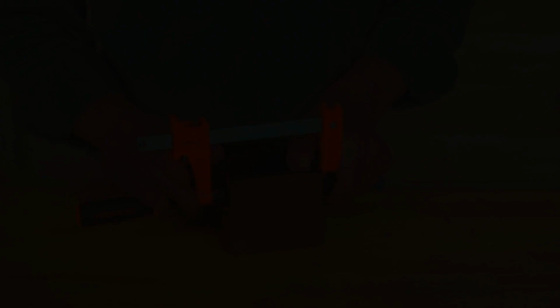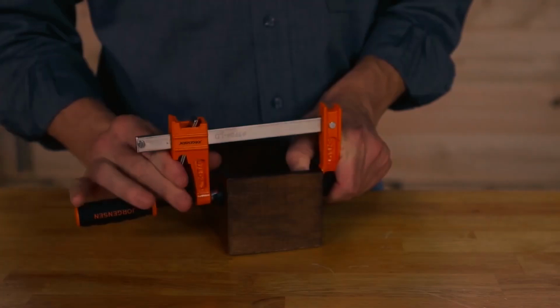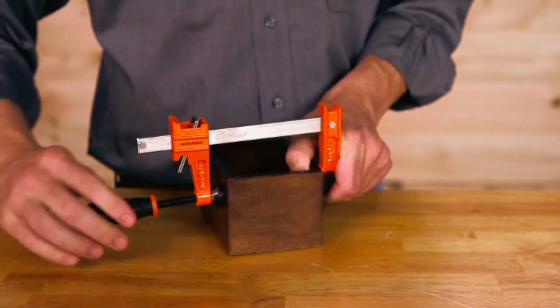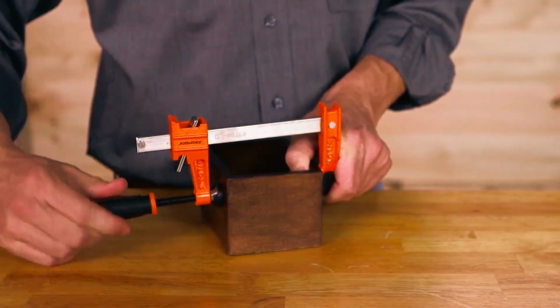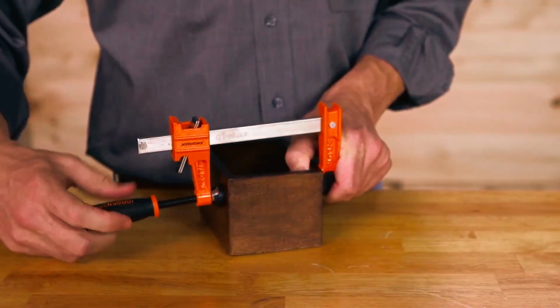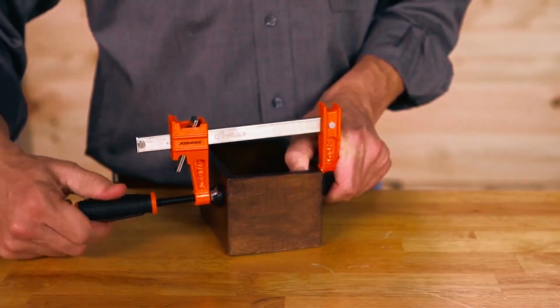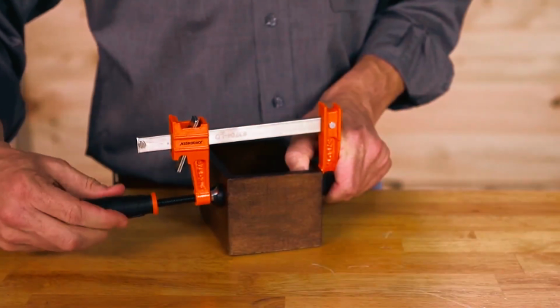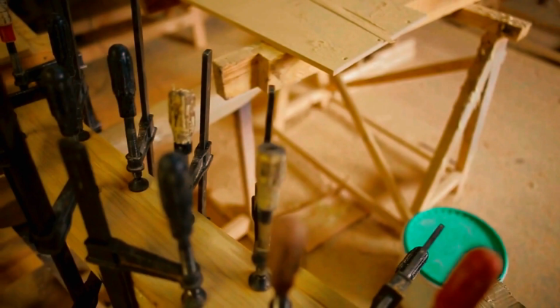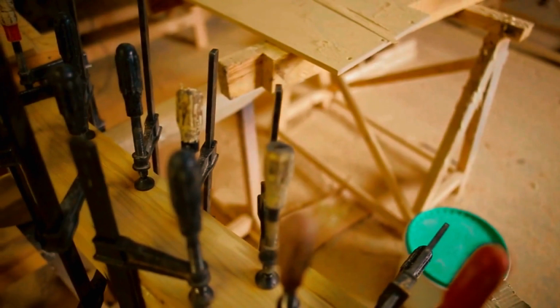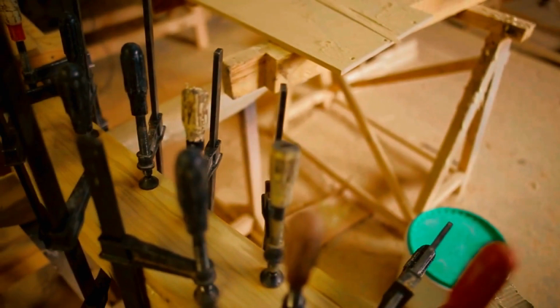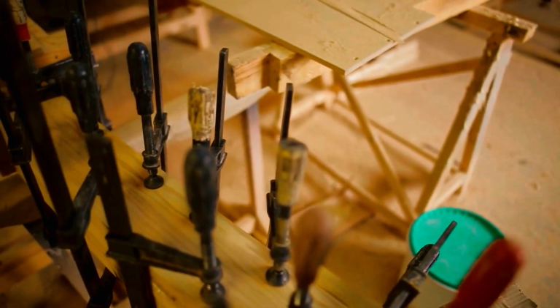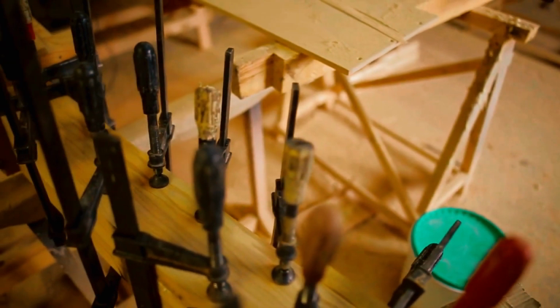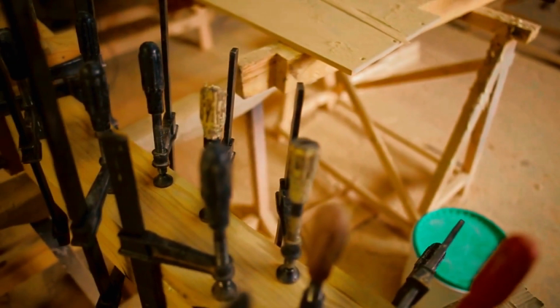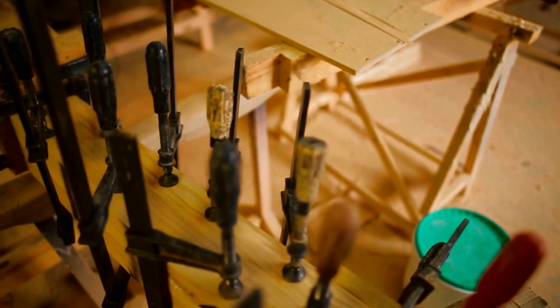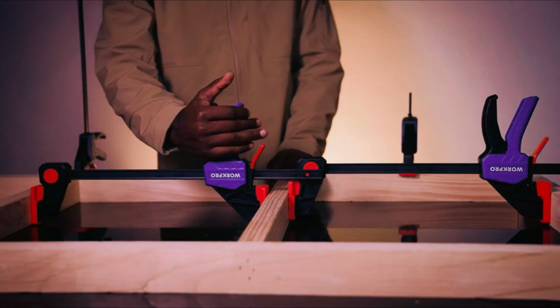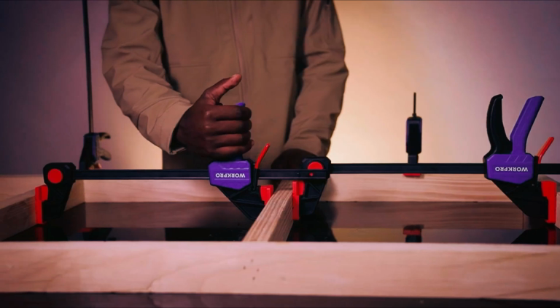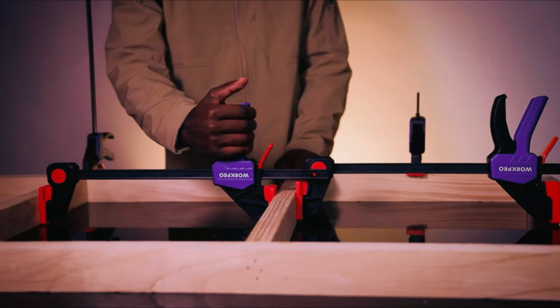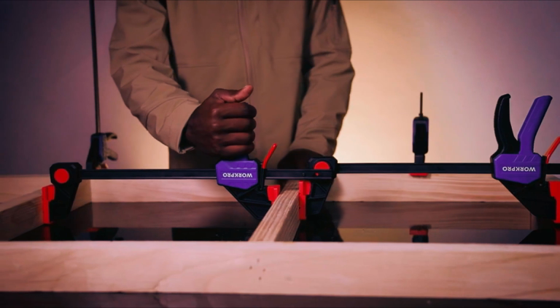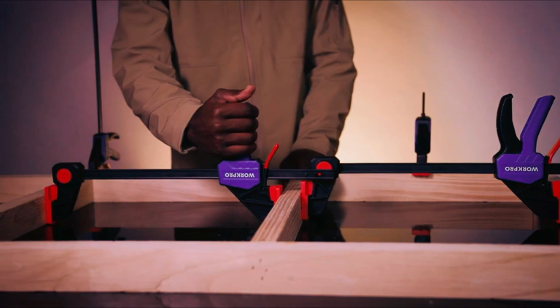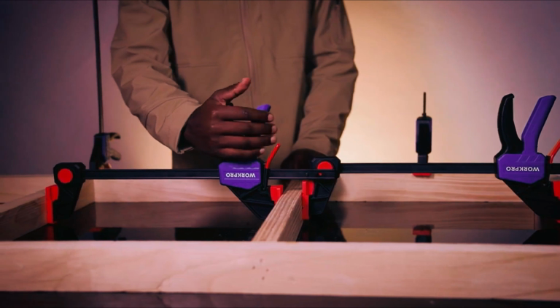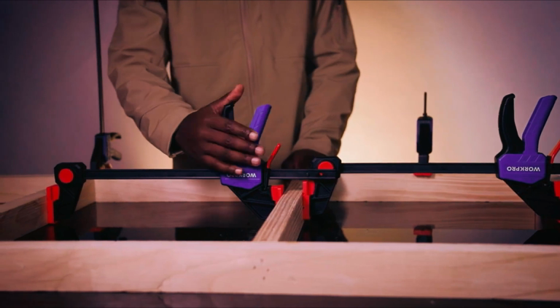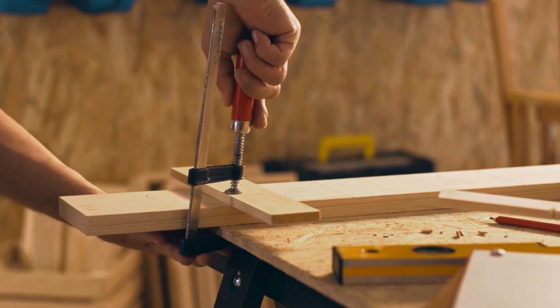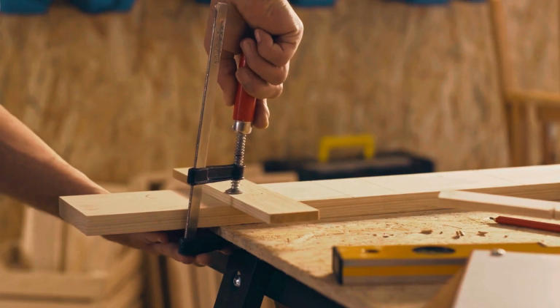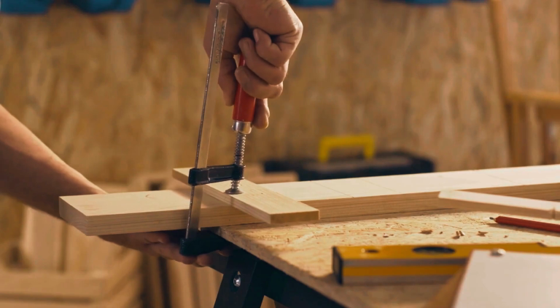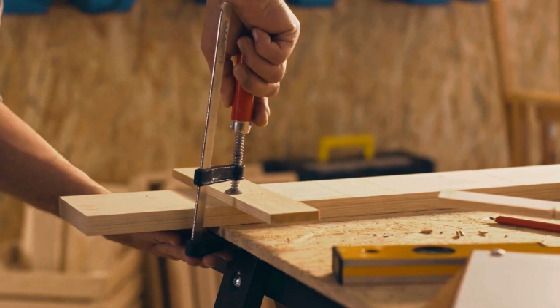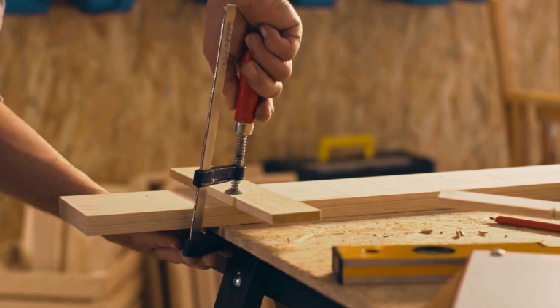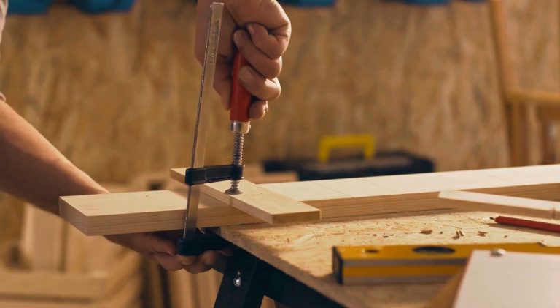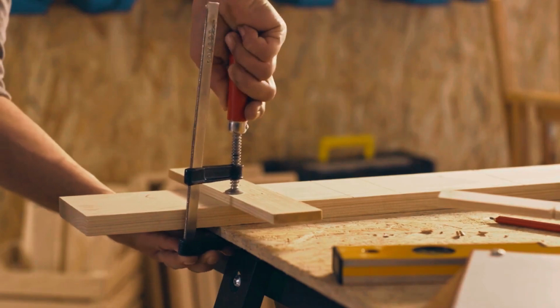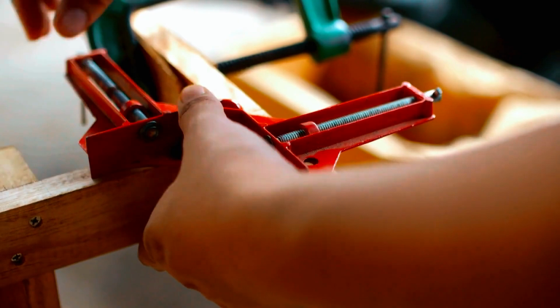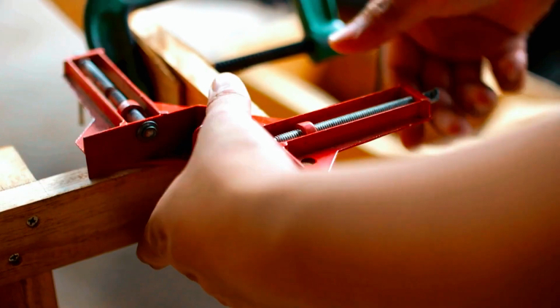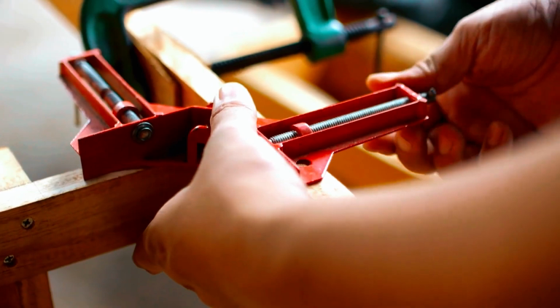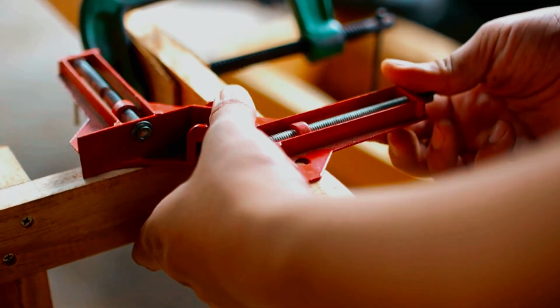Craft with confidence and elevate your creations using these top-notch clamps. Don't forget to subscribe for more woodworking wisdom.